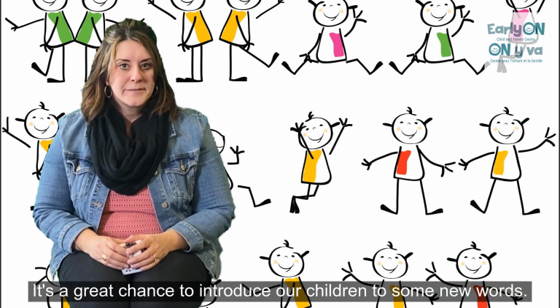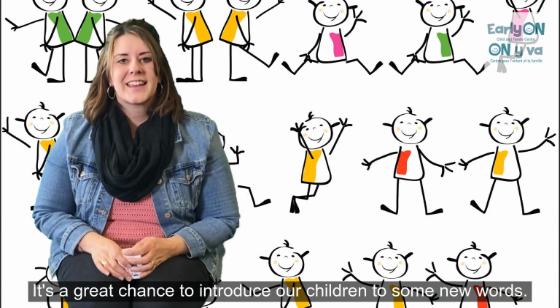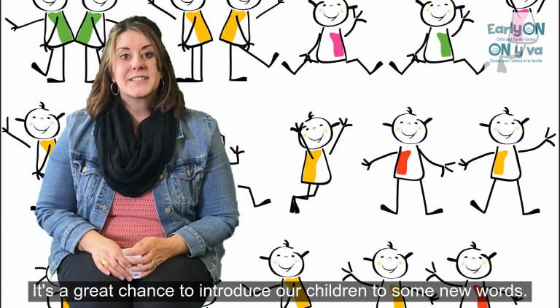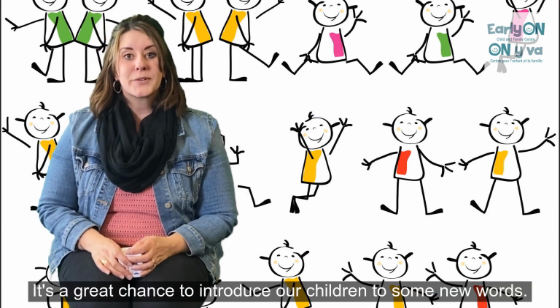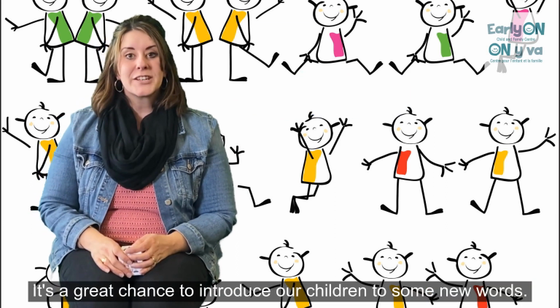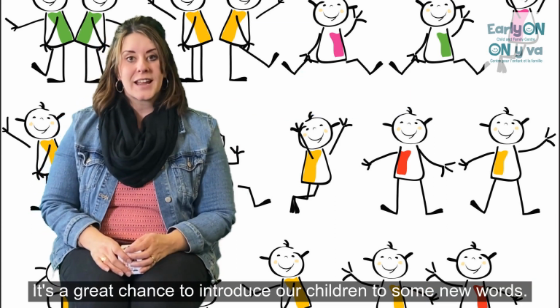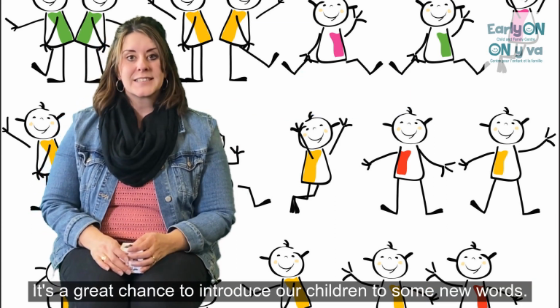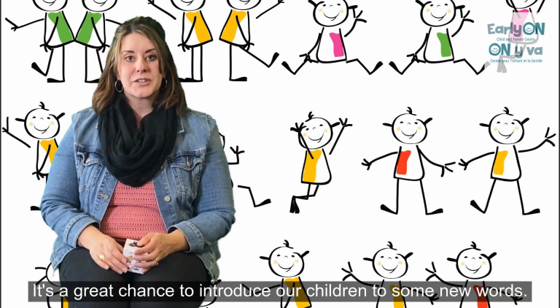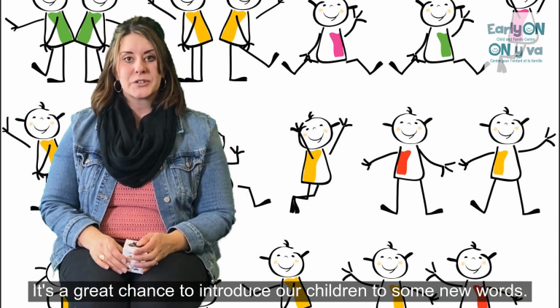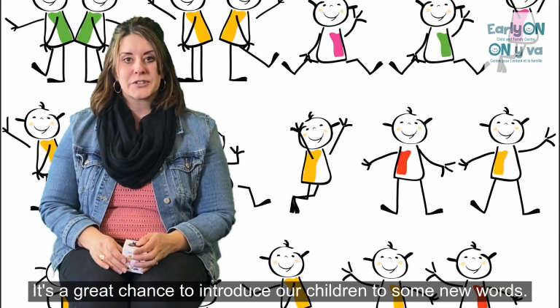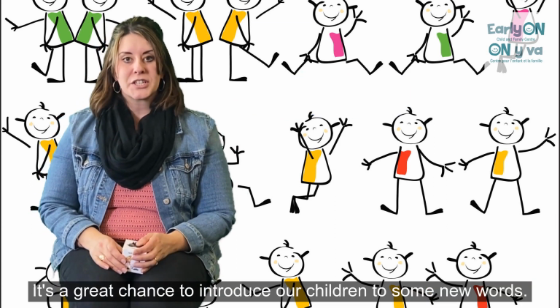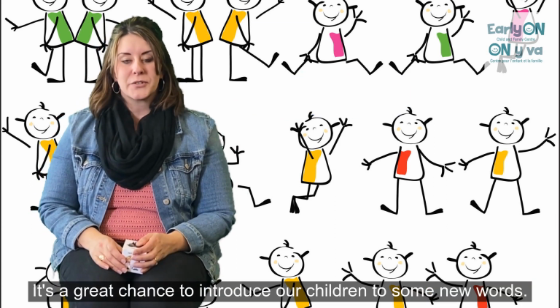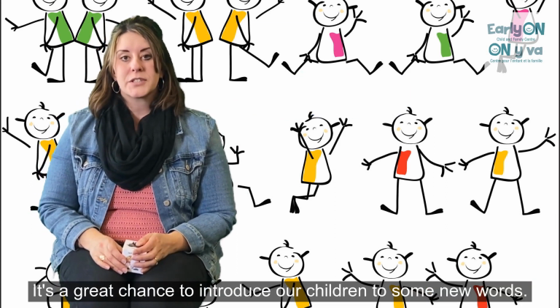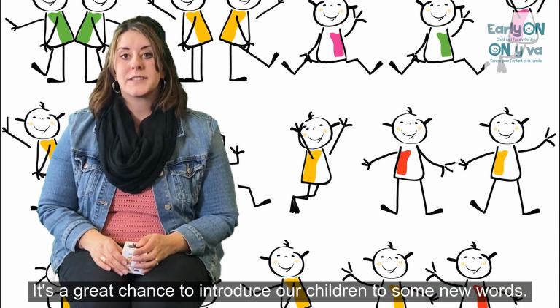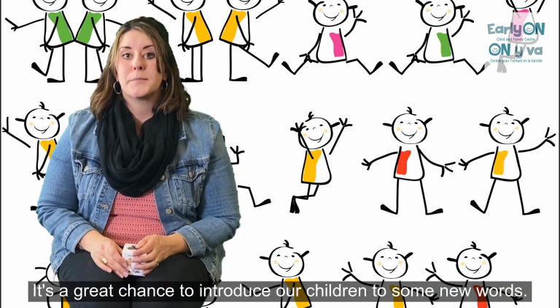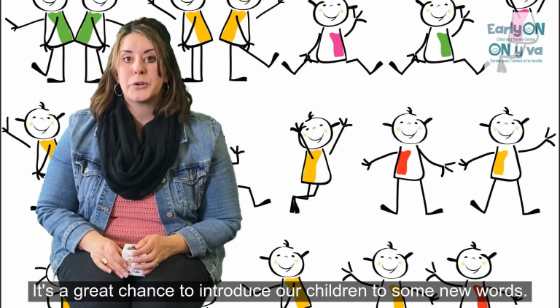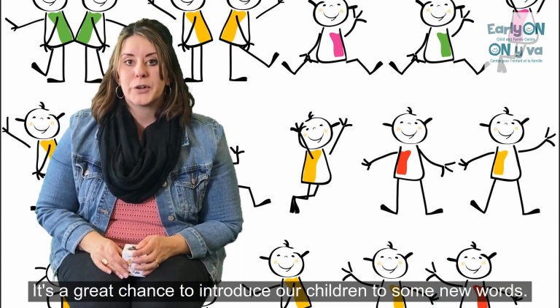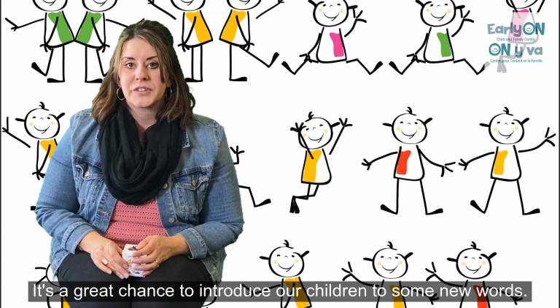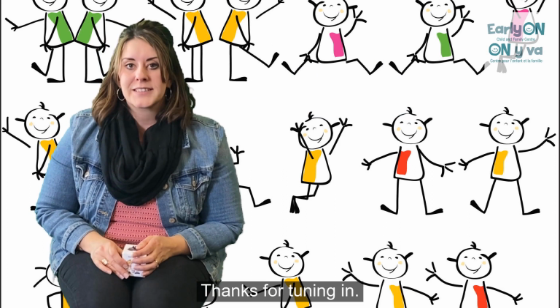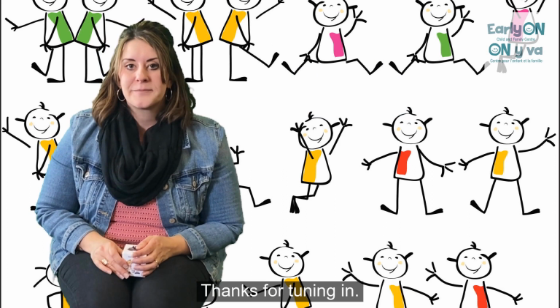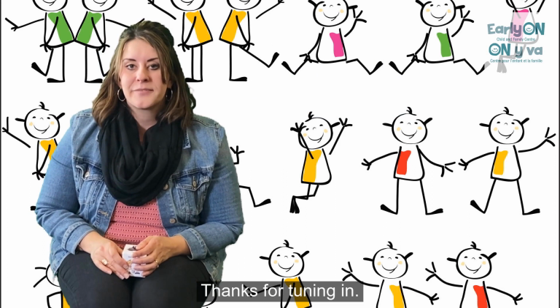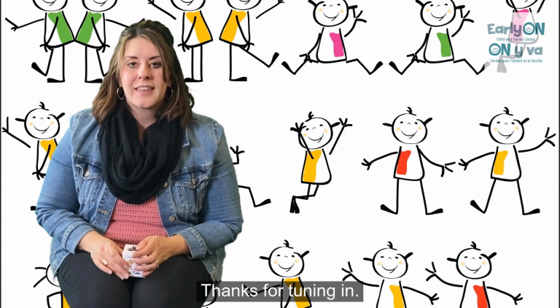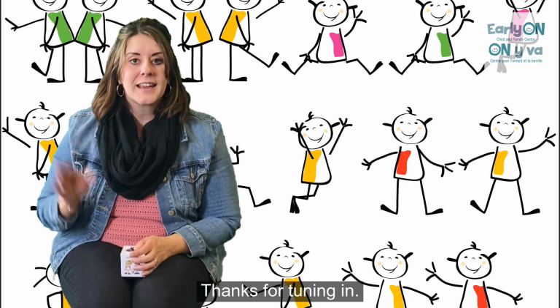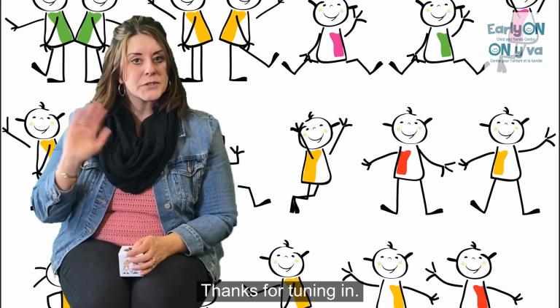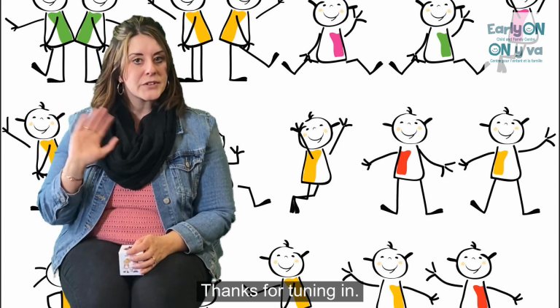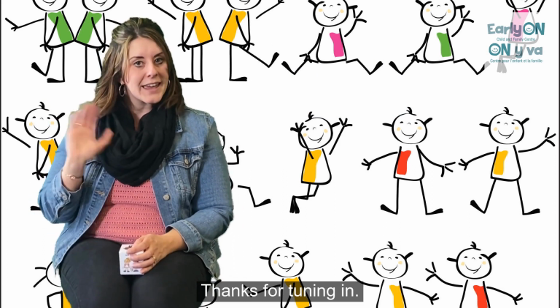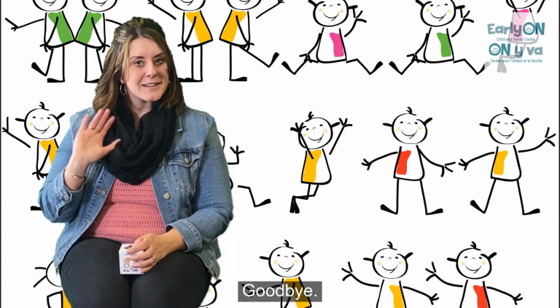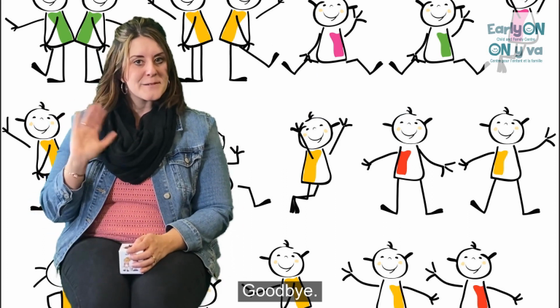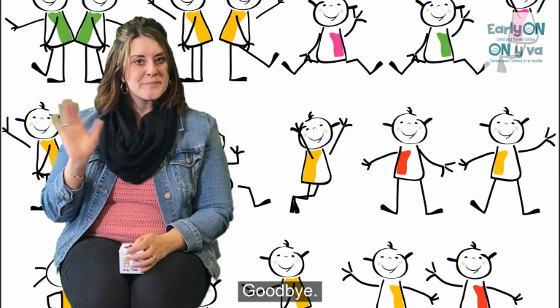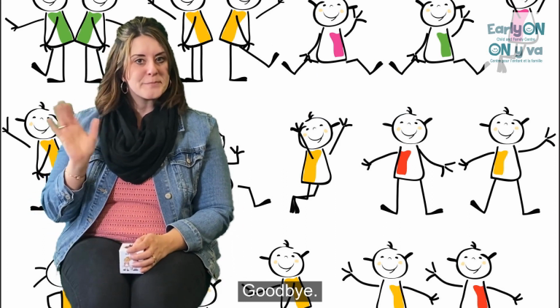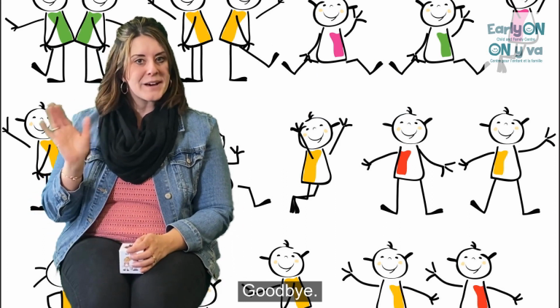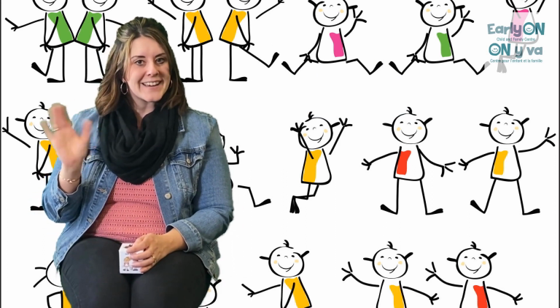It's a great chance to introduce our children to some new words. Thanks for tuning in. Bye-bye.